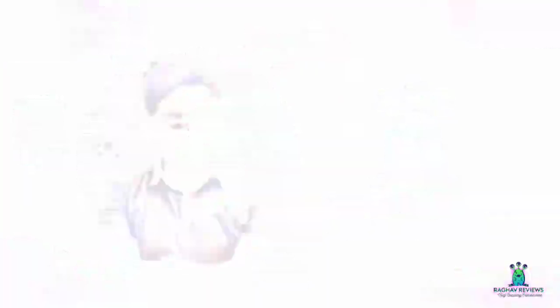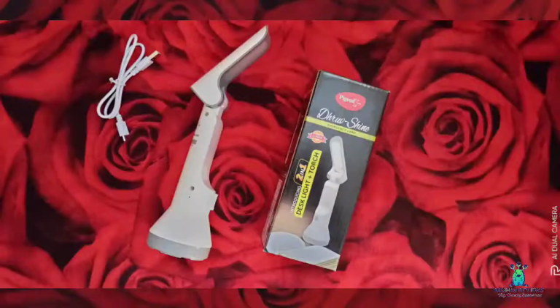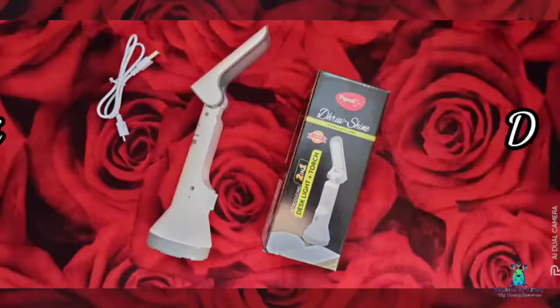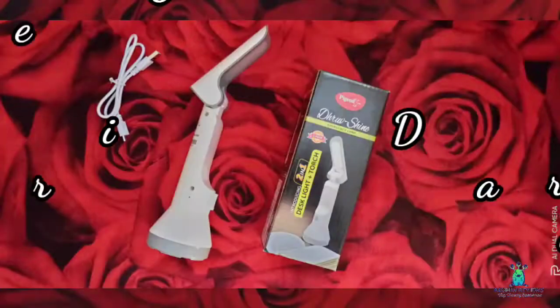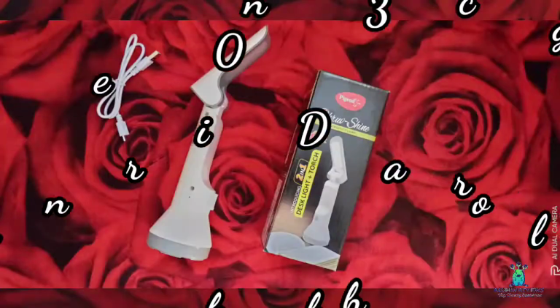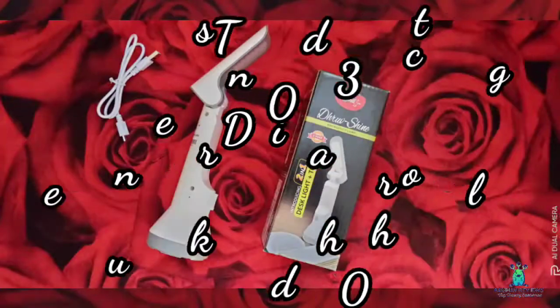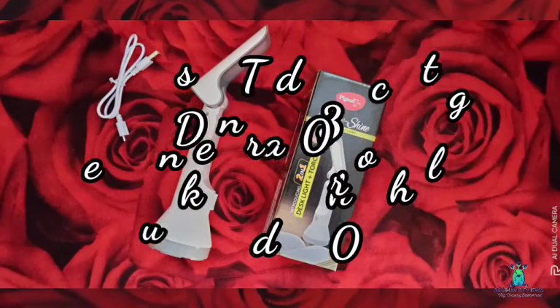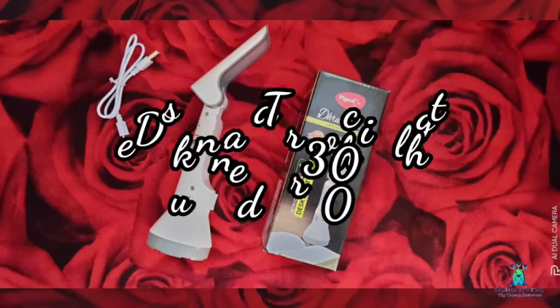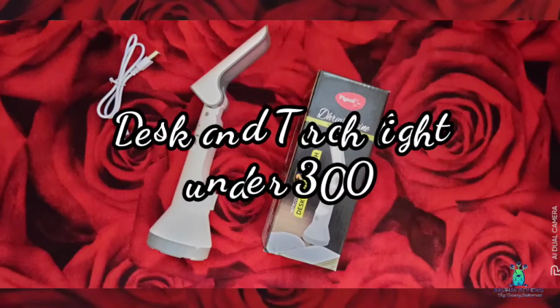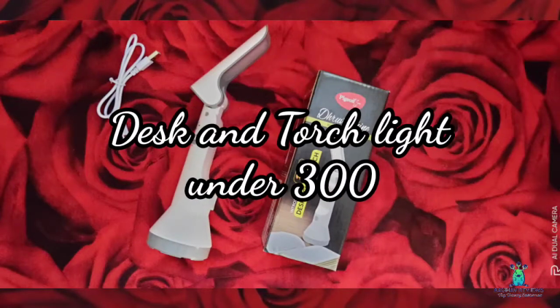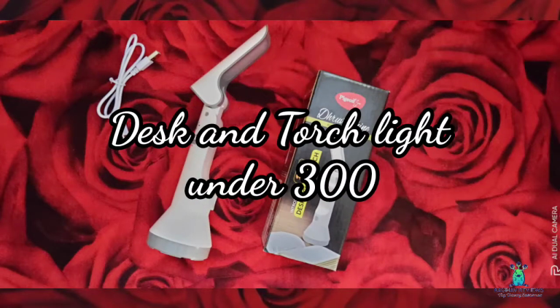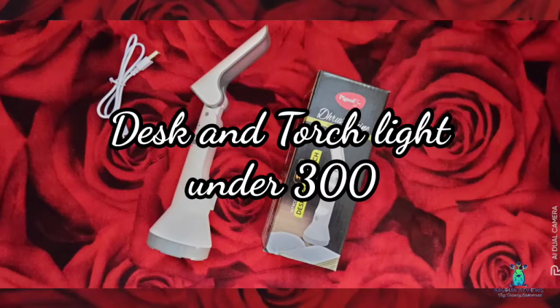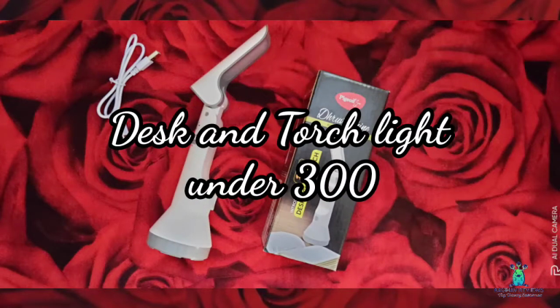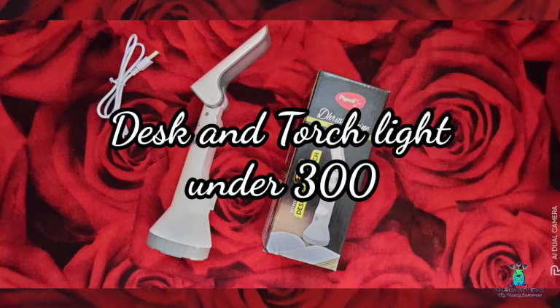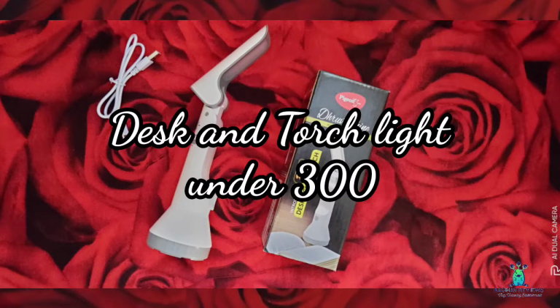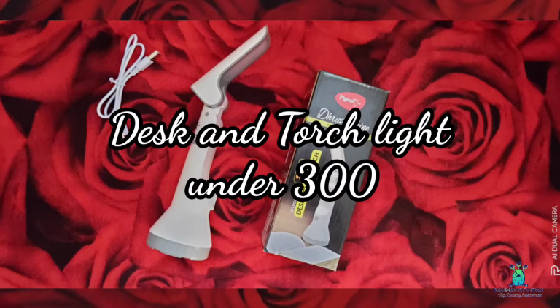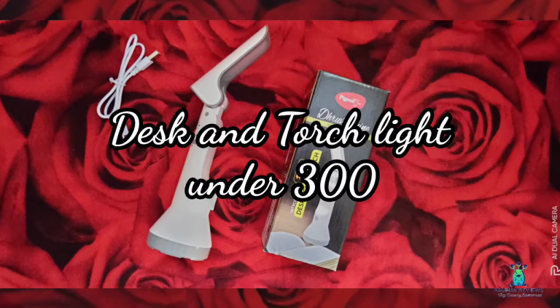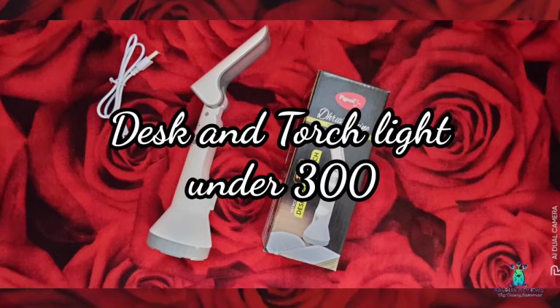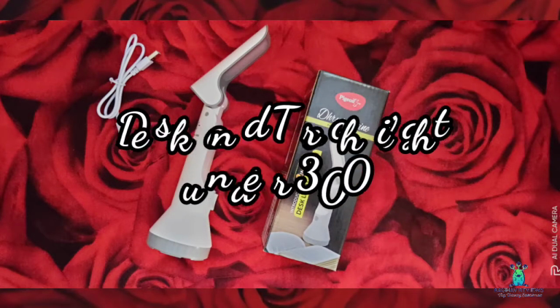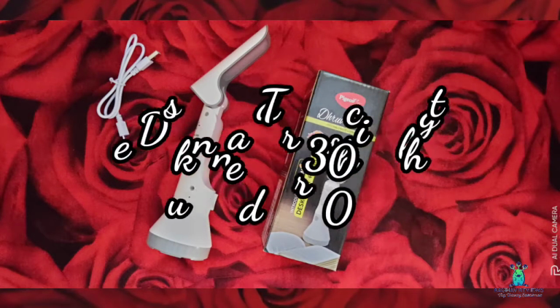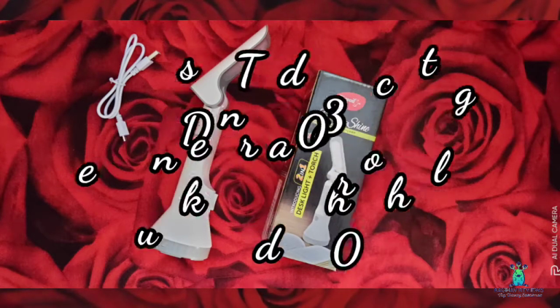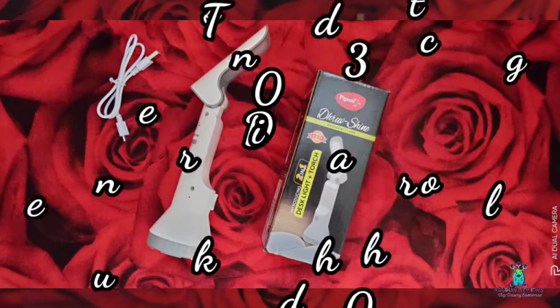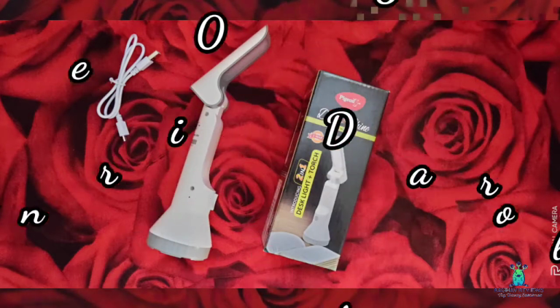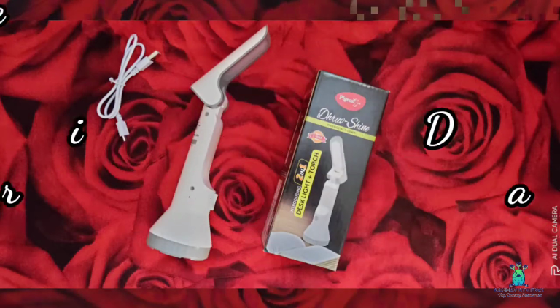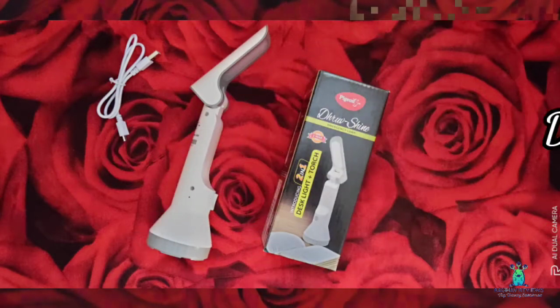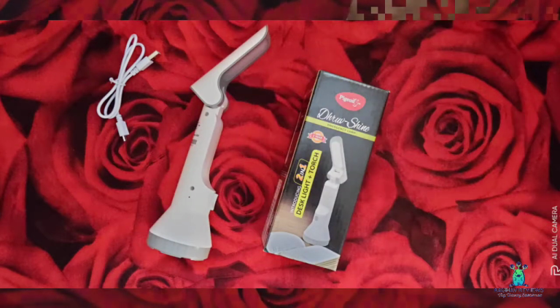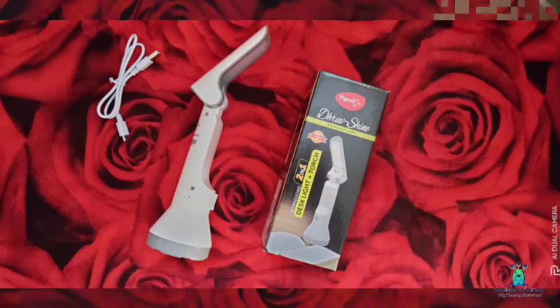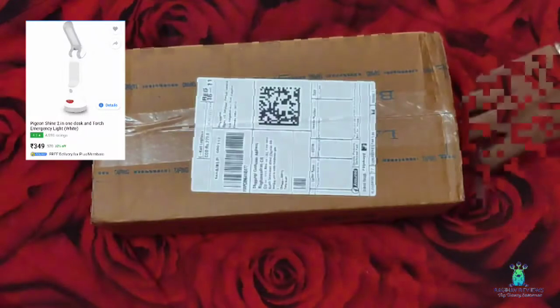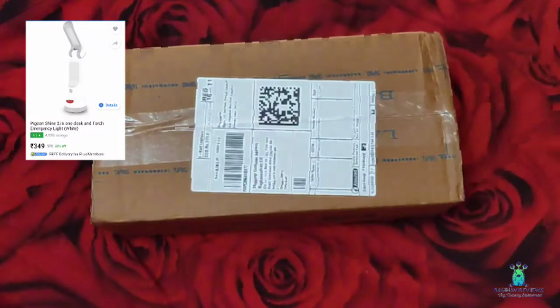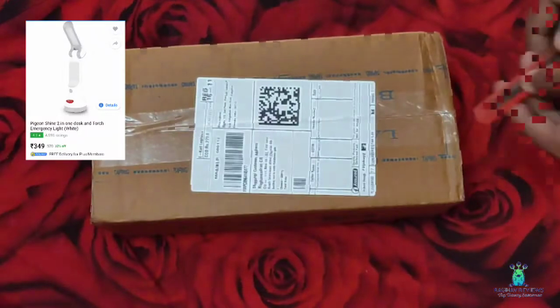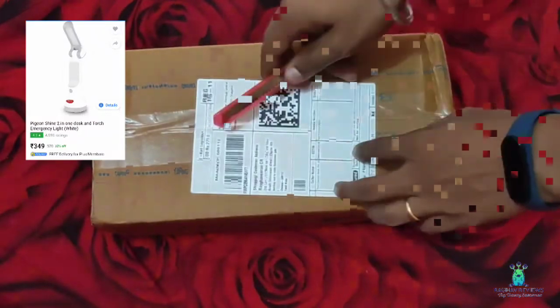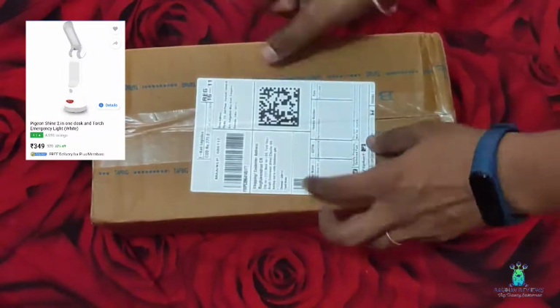Hello viewers! Welcome to Raghav Reviews! Today we are going to see a Desk & Torch 2-in-1 Light in the under 300 segment.